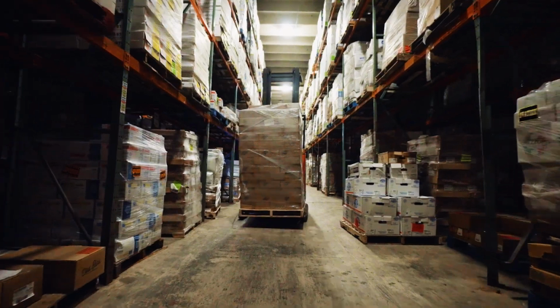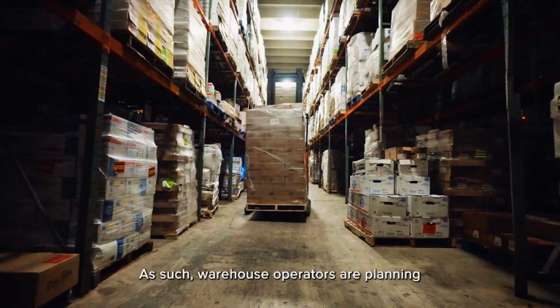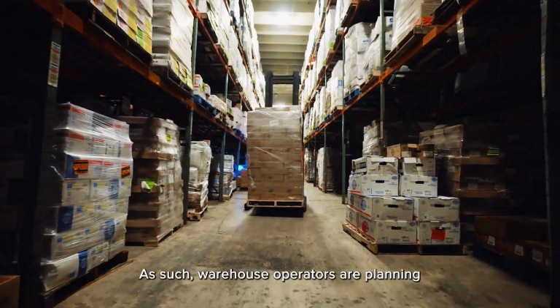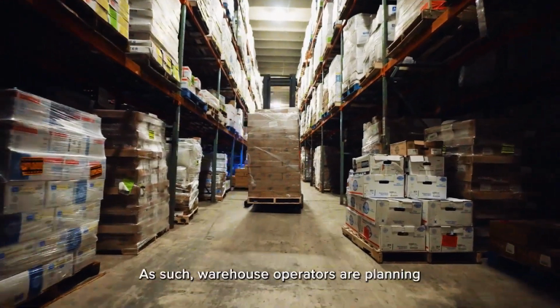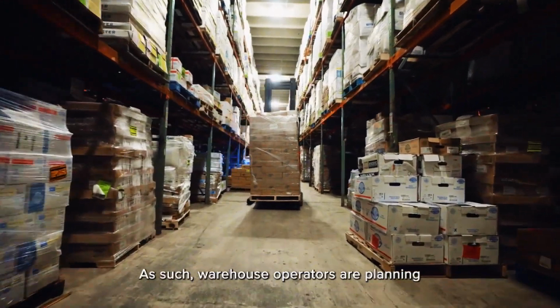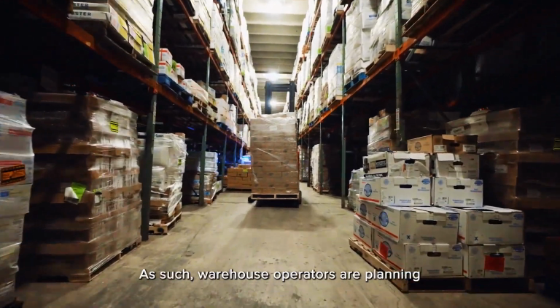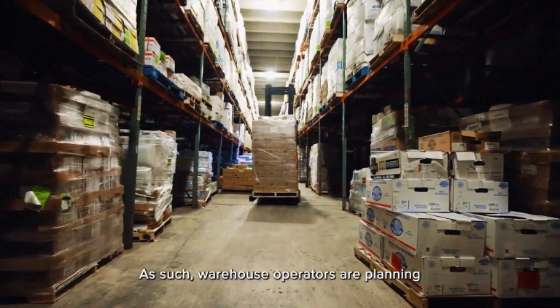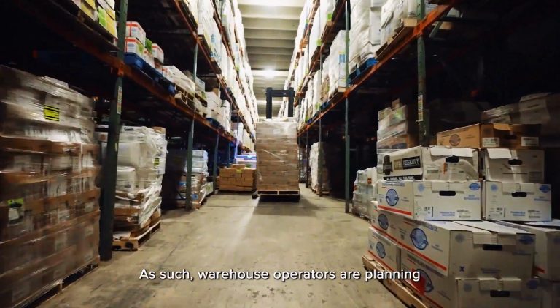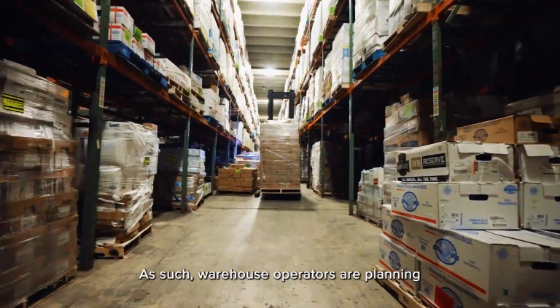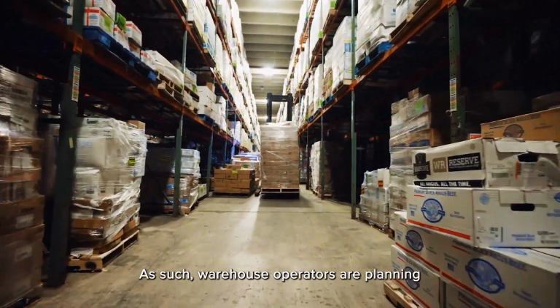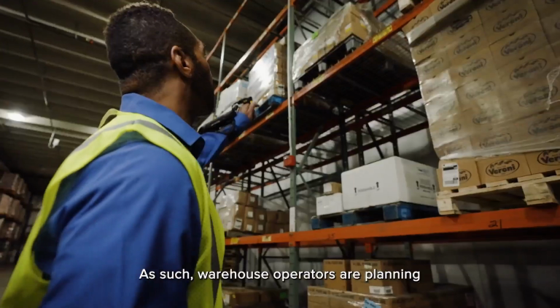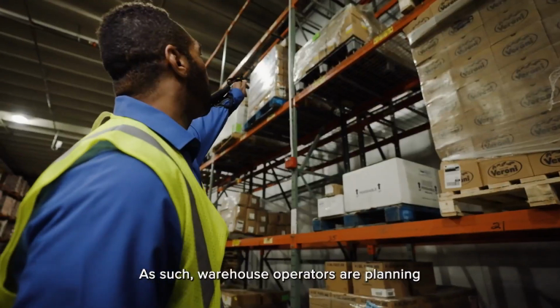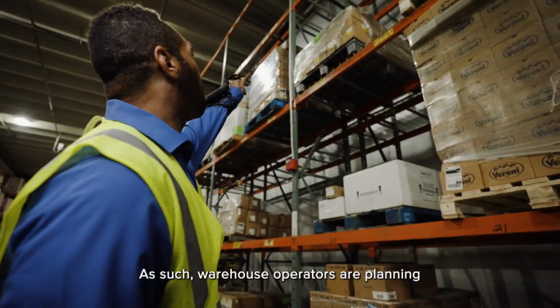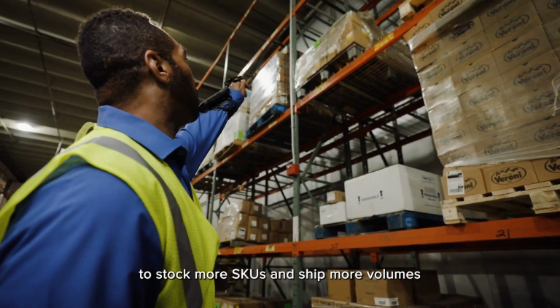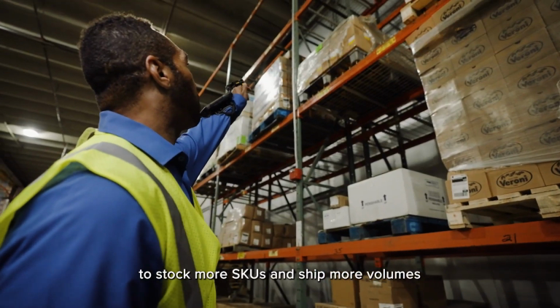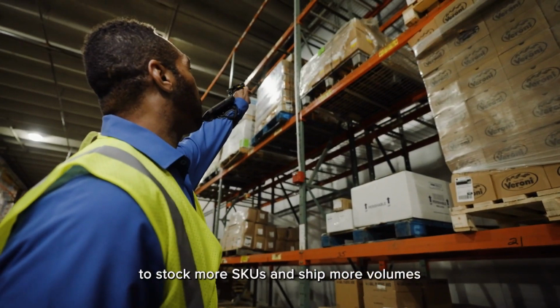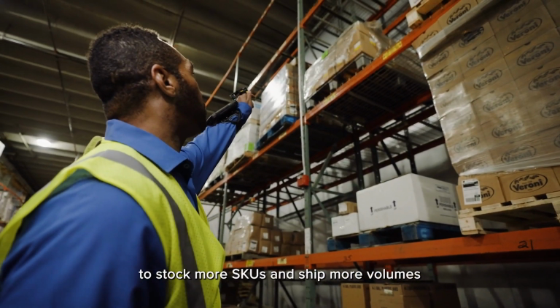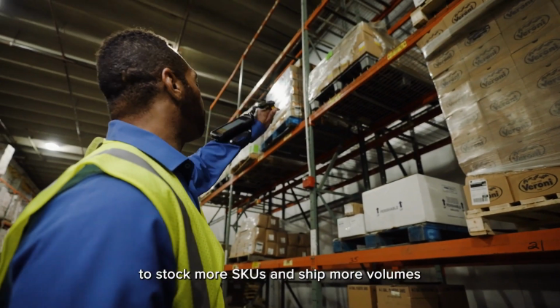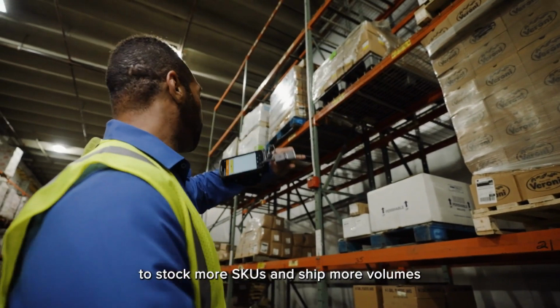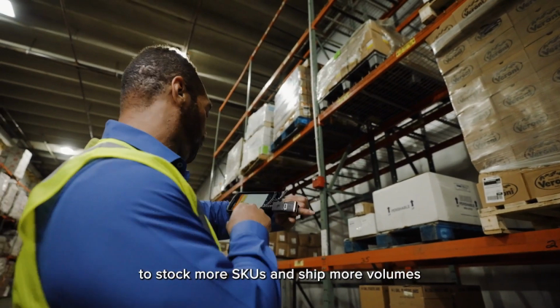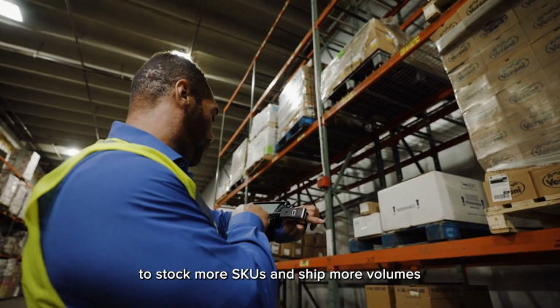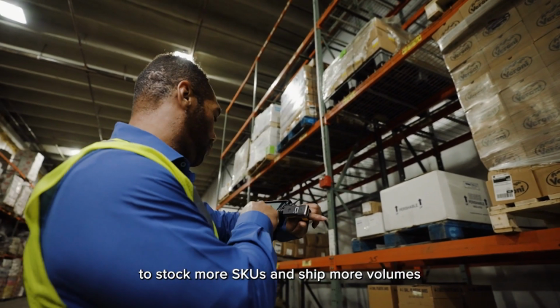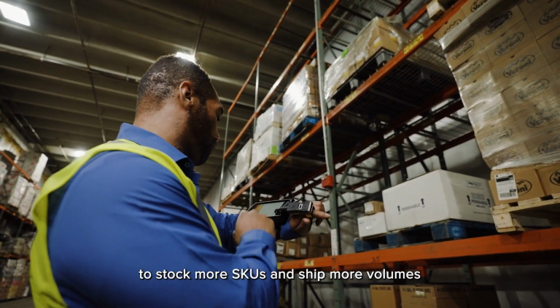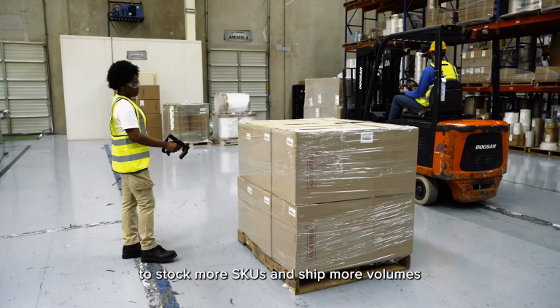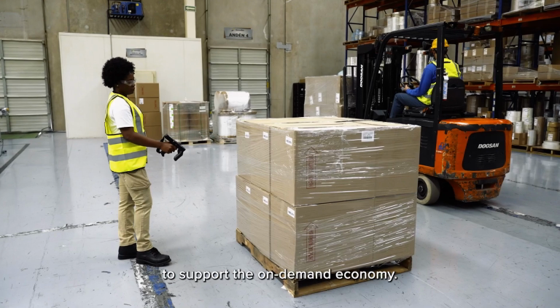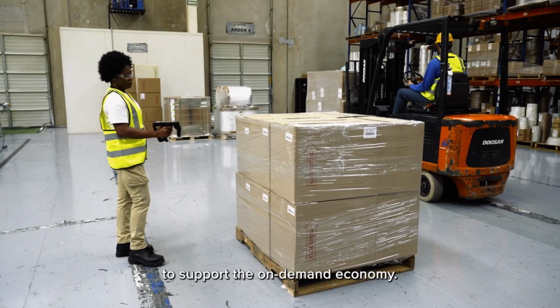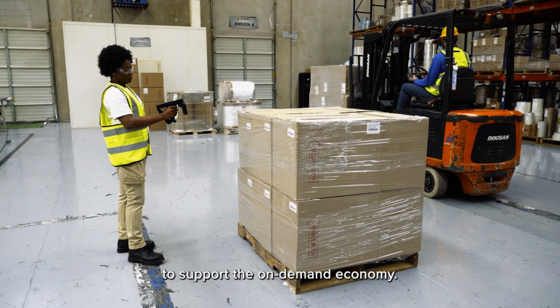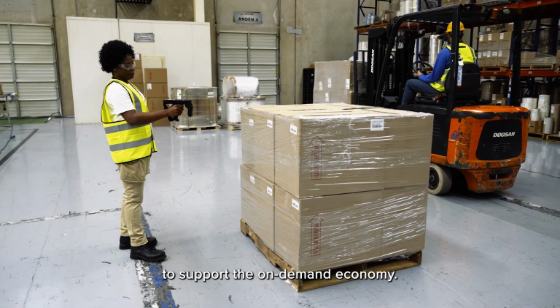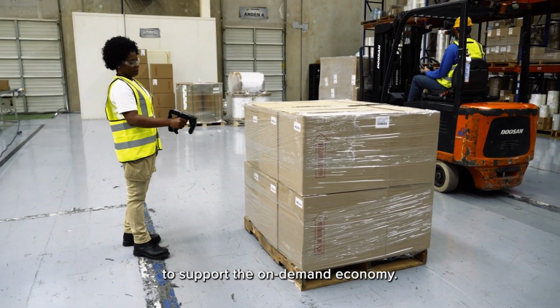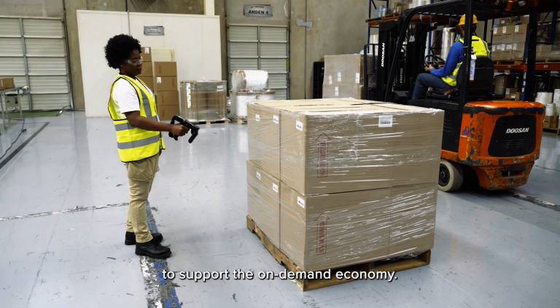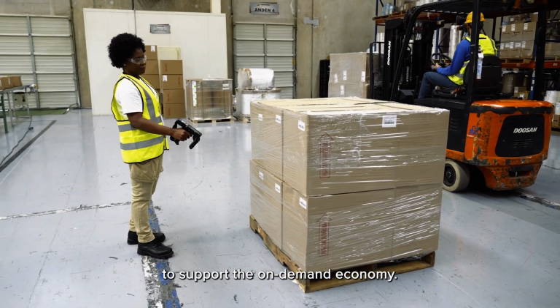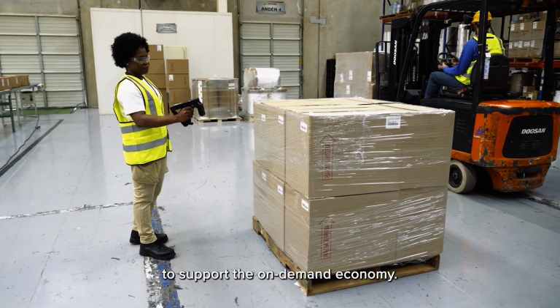As such, warehouse operators are planning to stock more SKUs and ship more volumes to support the on-demand economy.